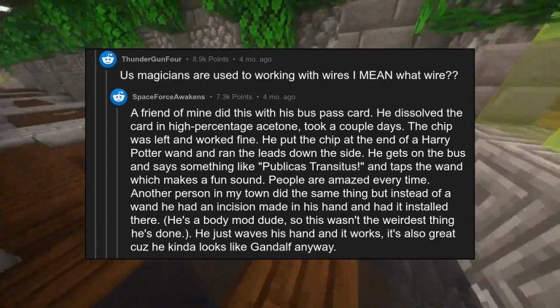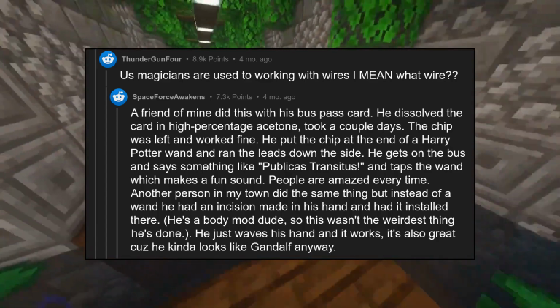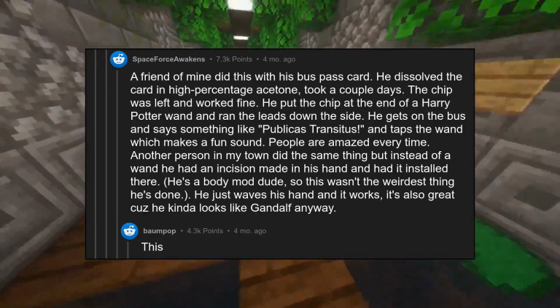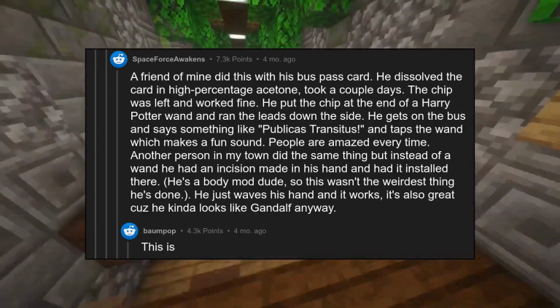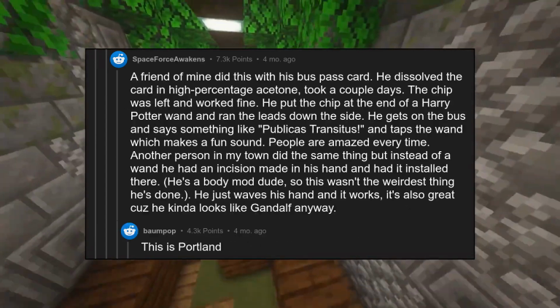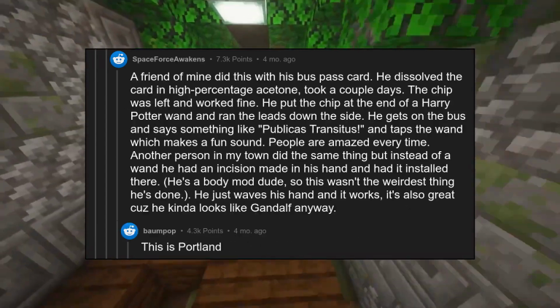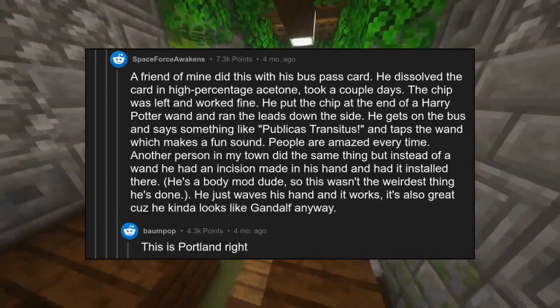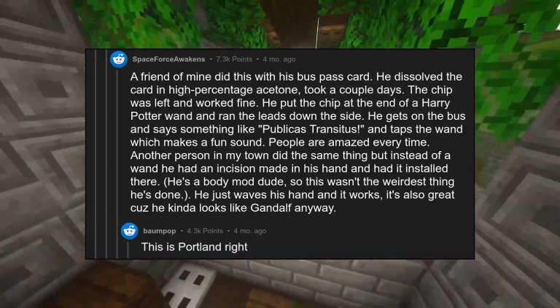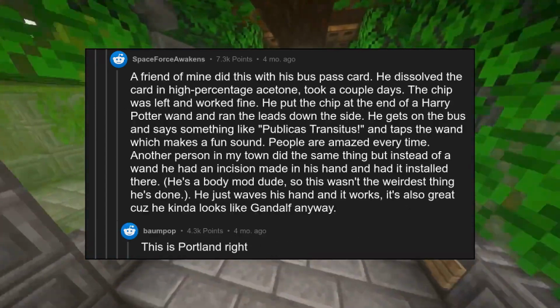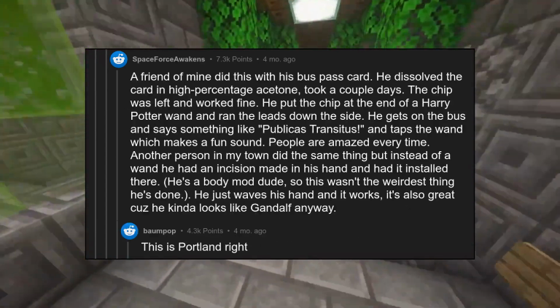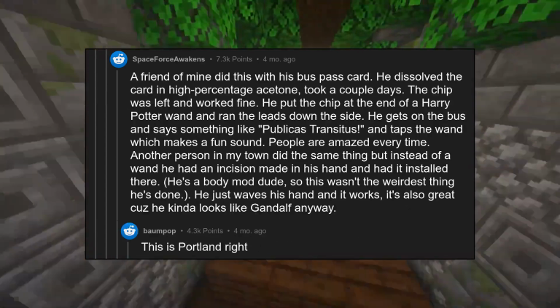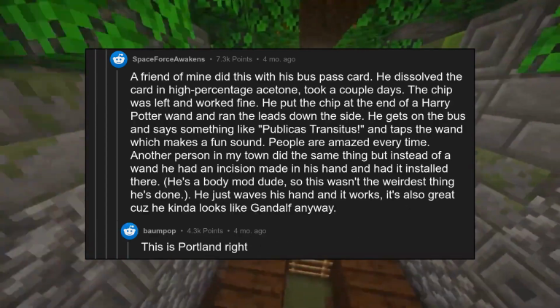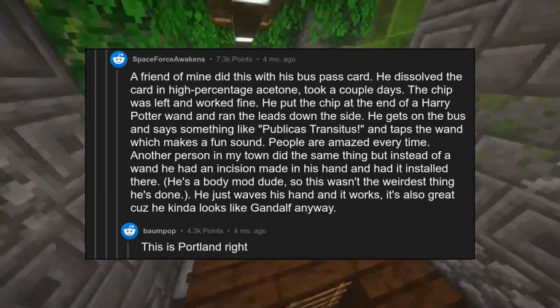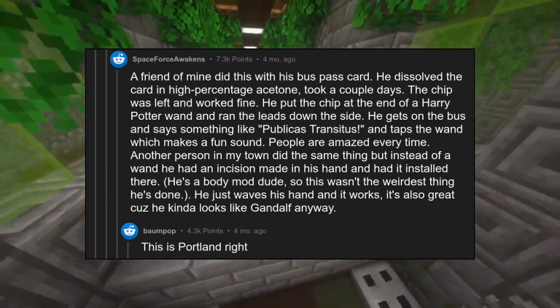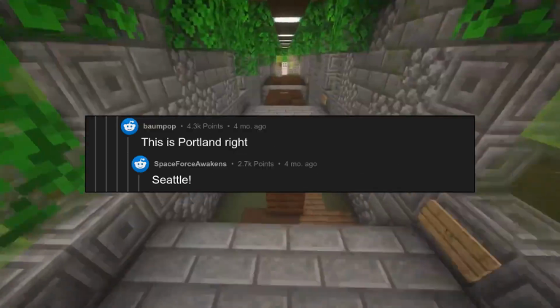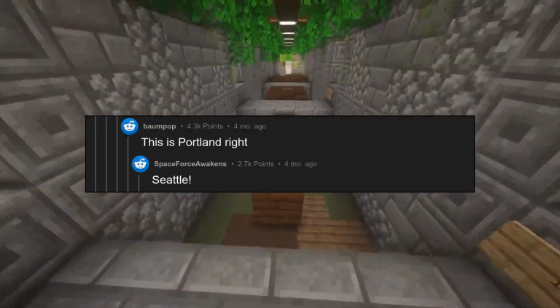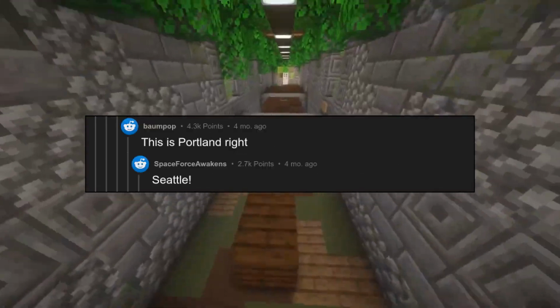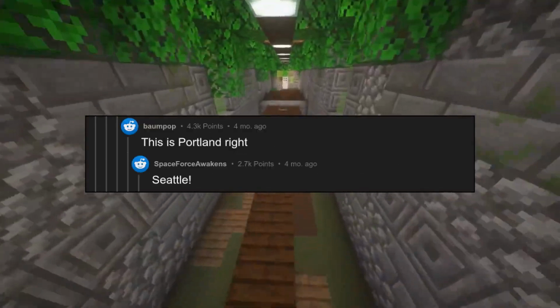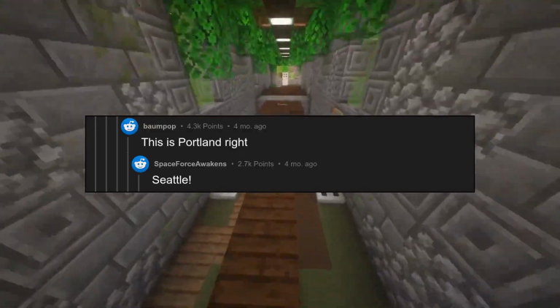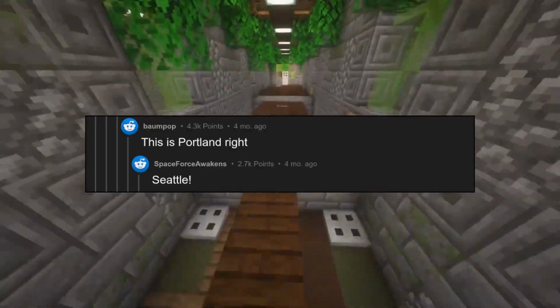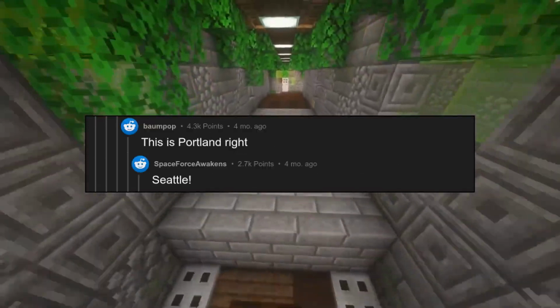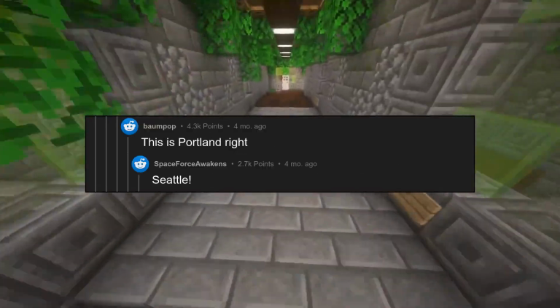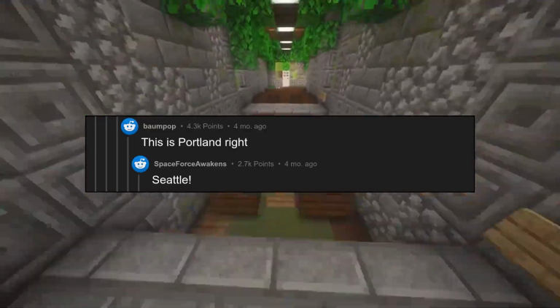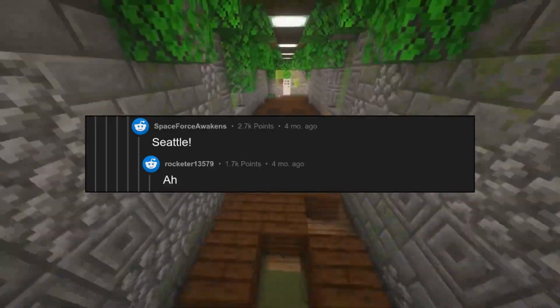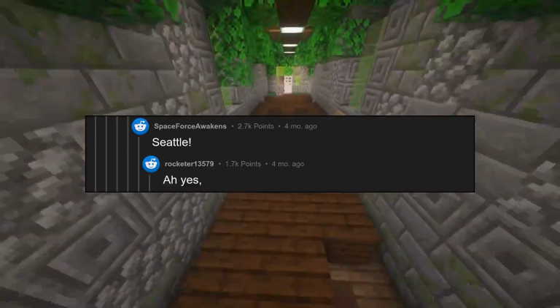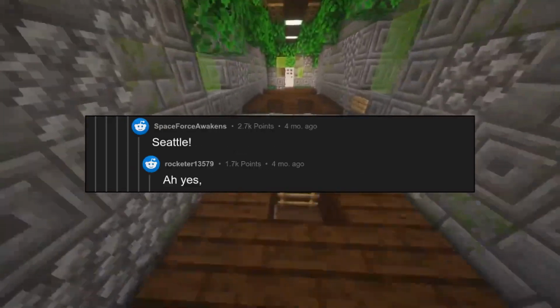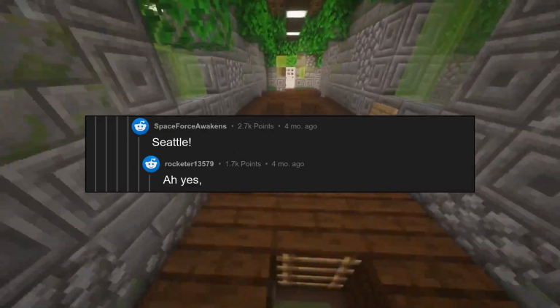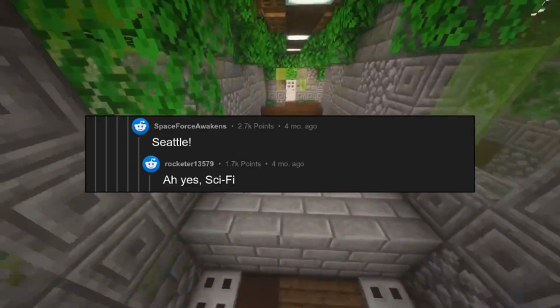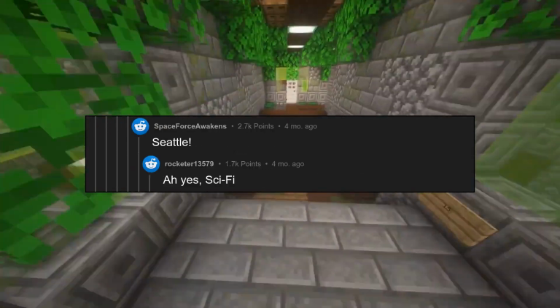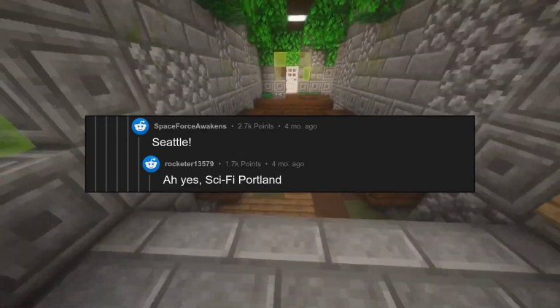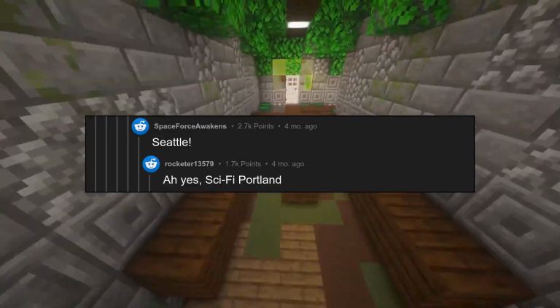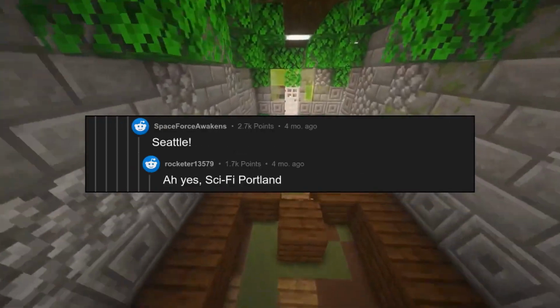This is Portland, right? Seattle? Ah yes, Sci-Fi Portland.